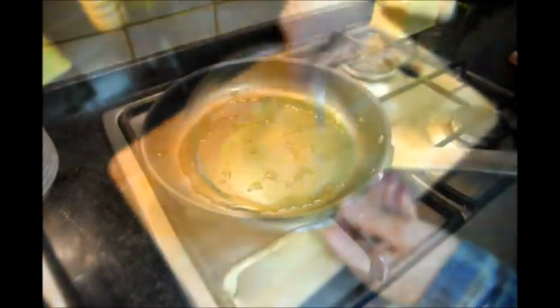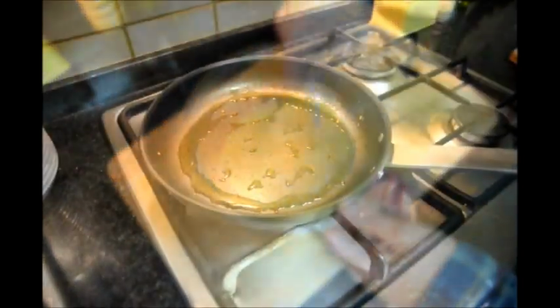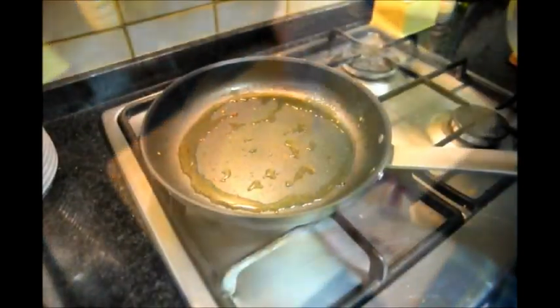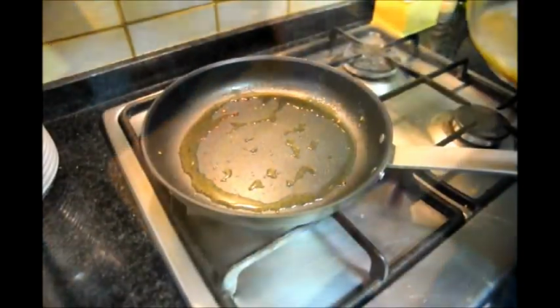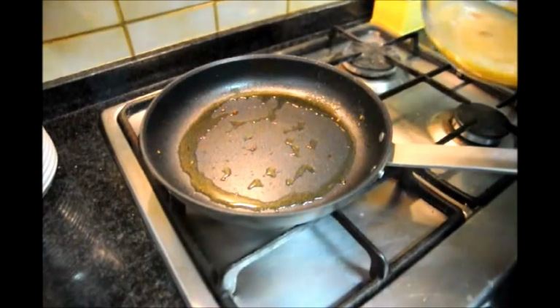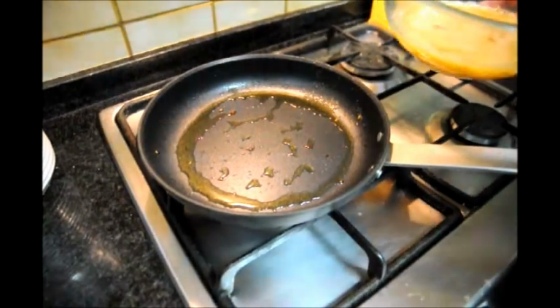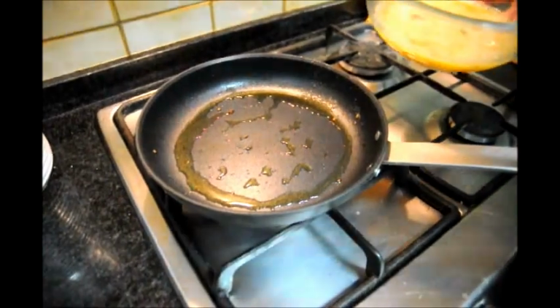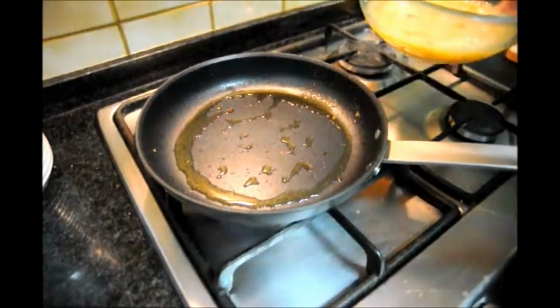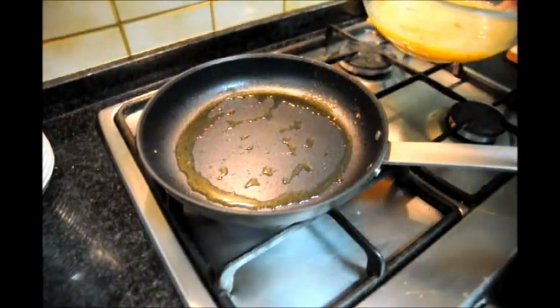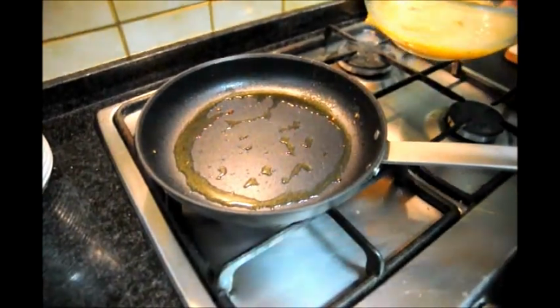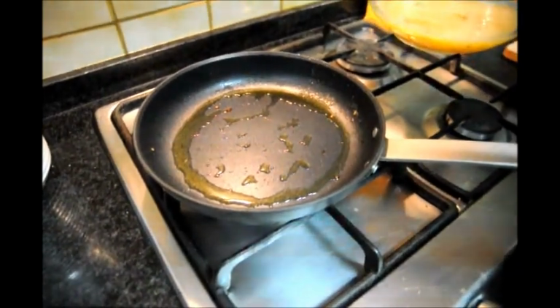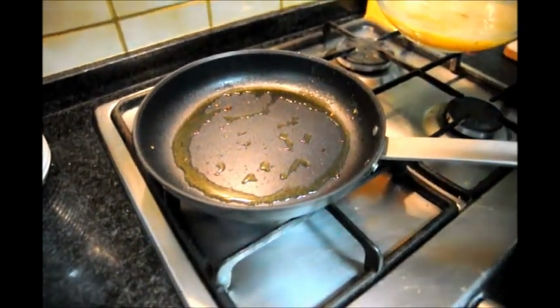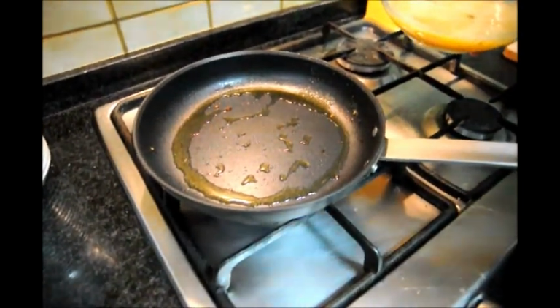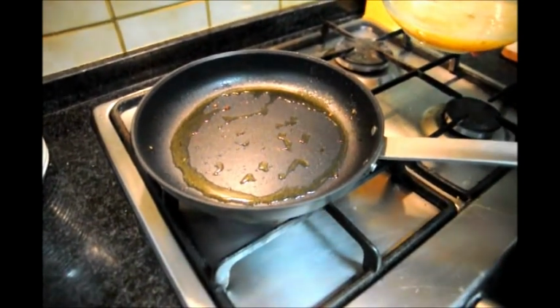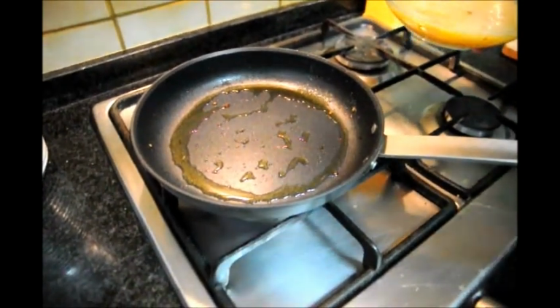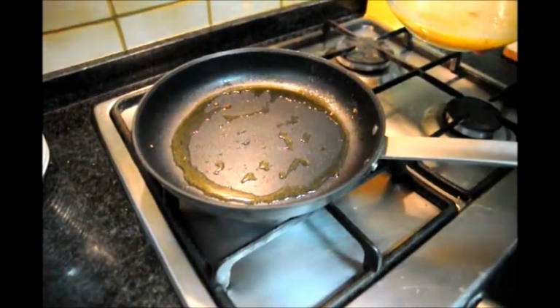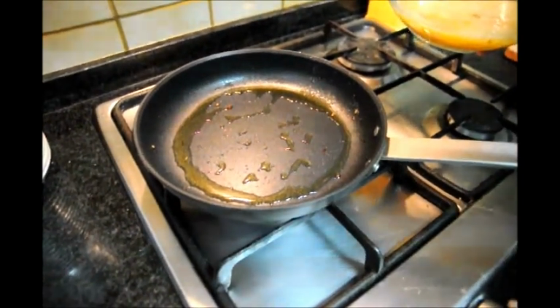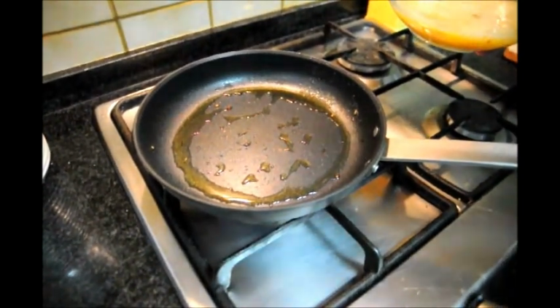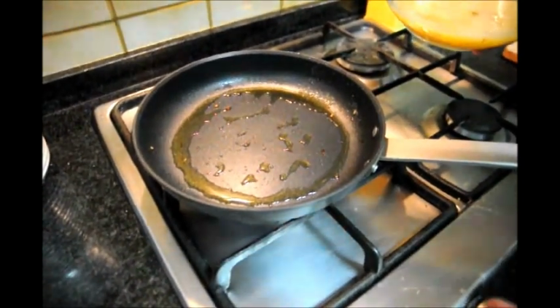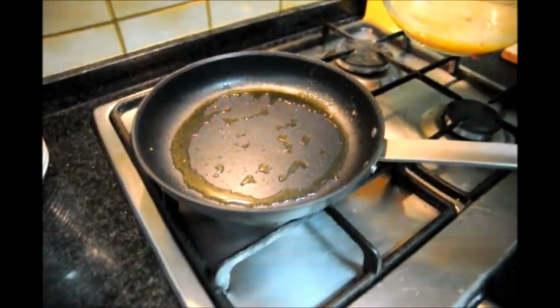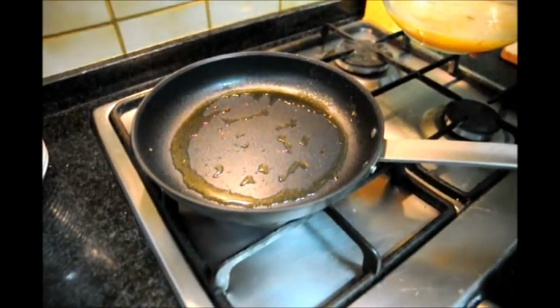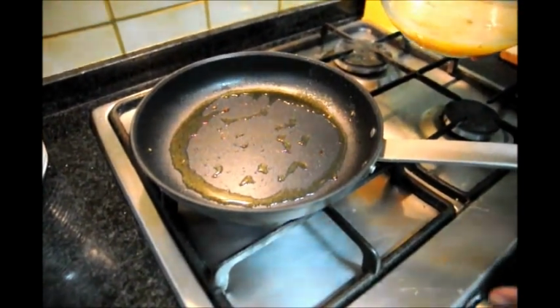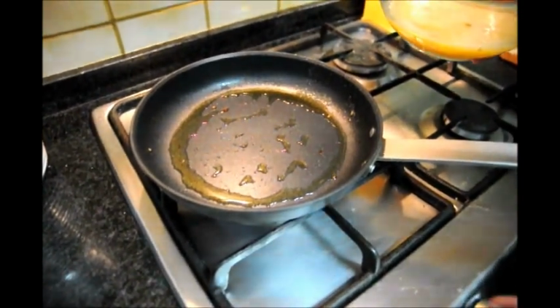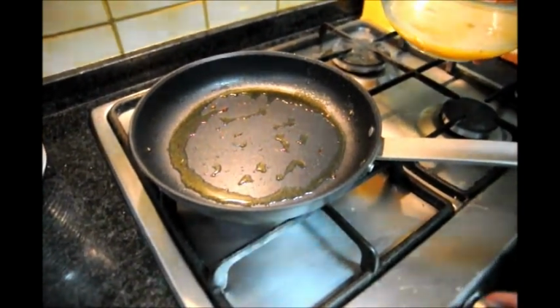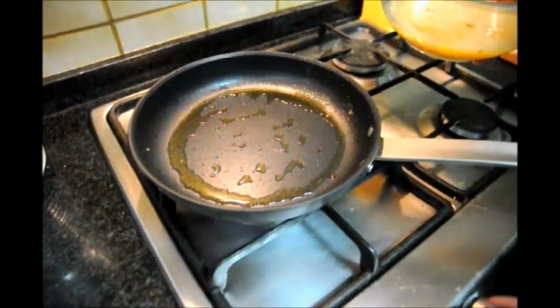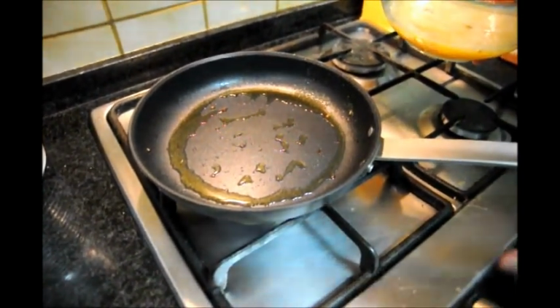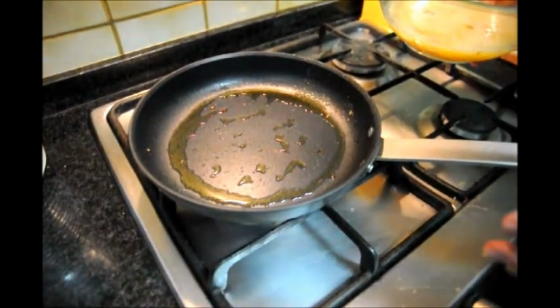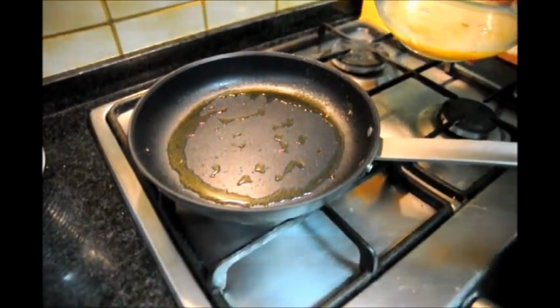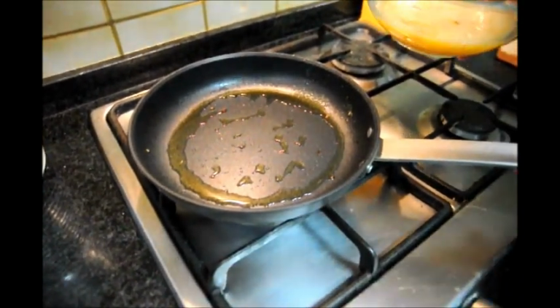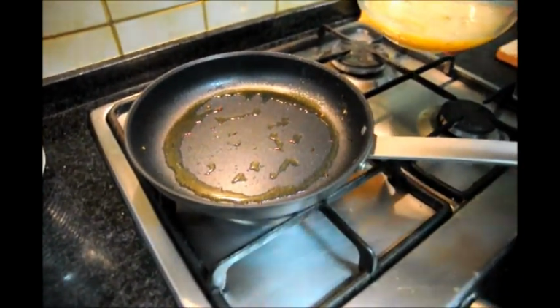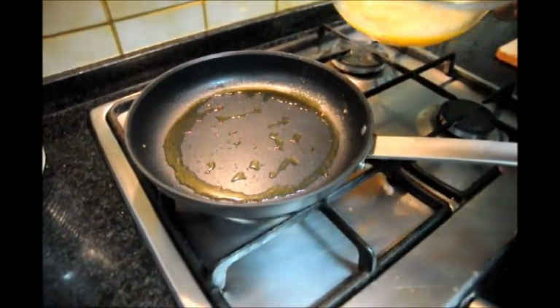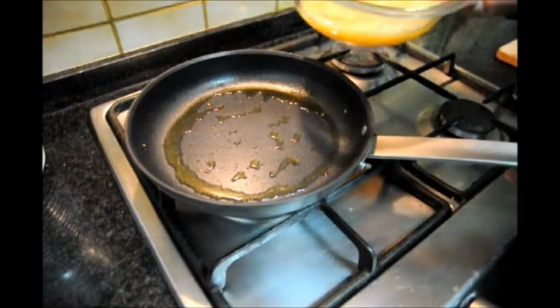So next up we're going to add the egg and onion mixture to our pan. Make sure that your fire is now on low heat so your egg doesn't get burned.